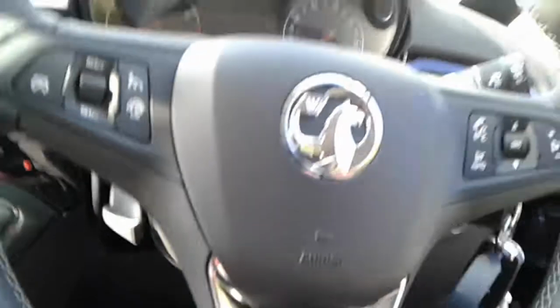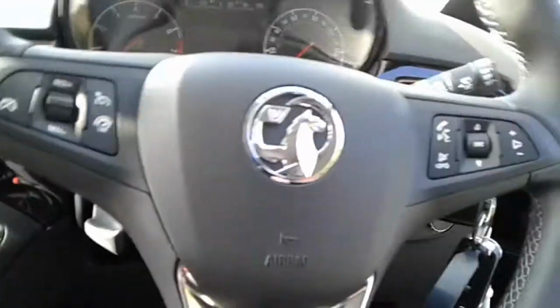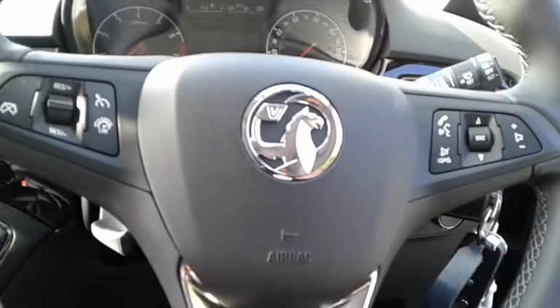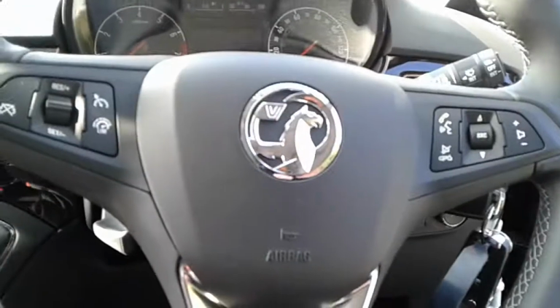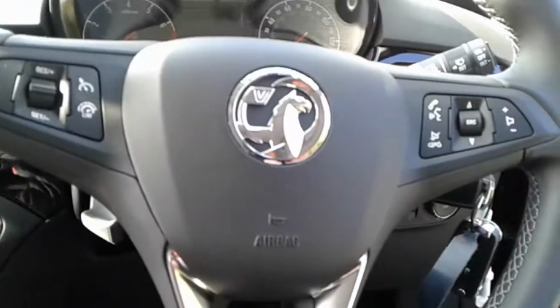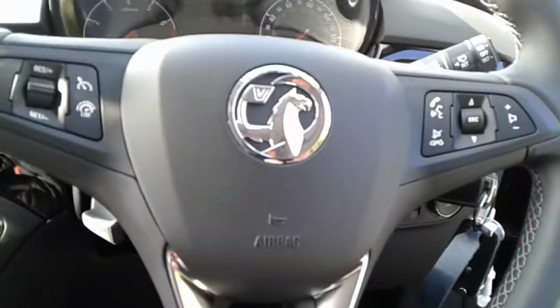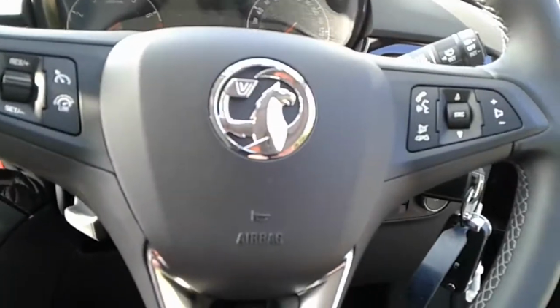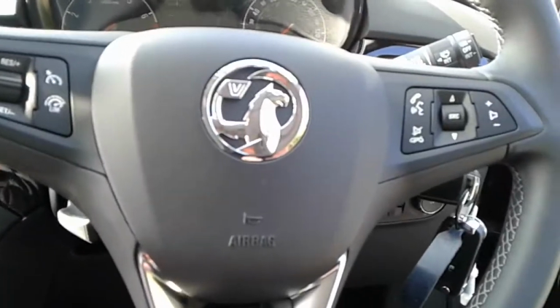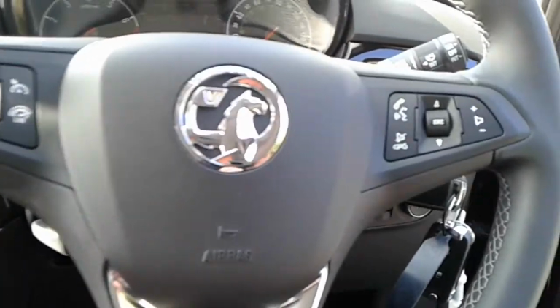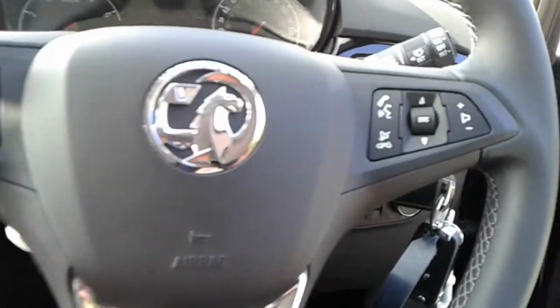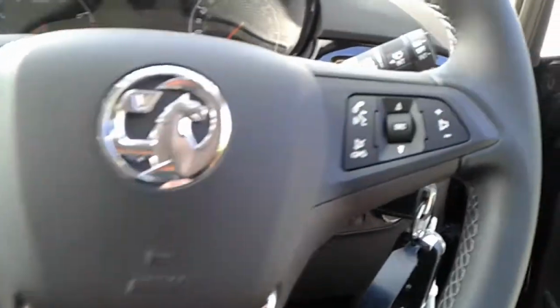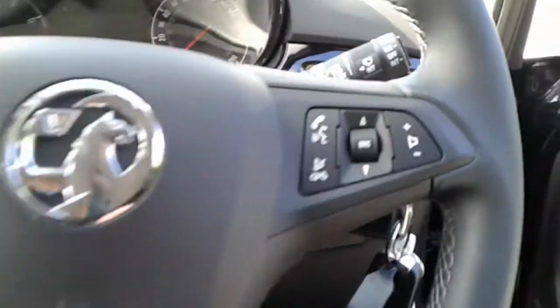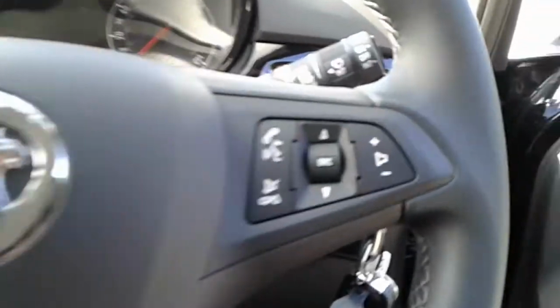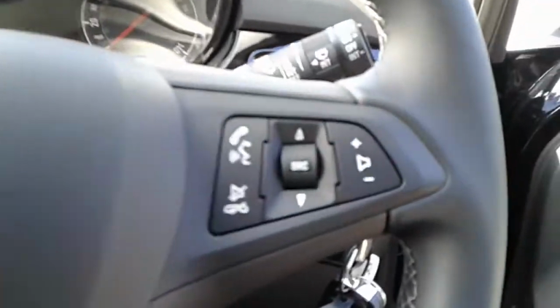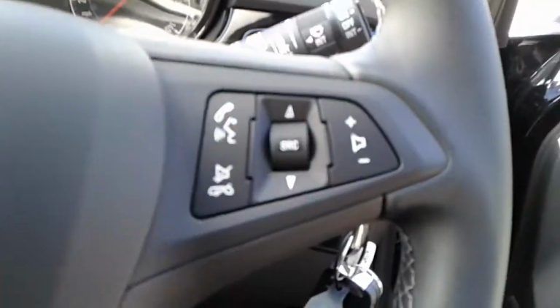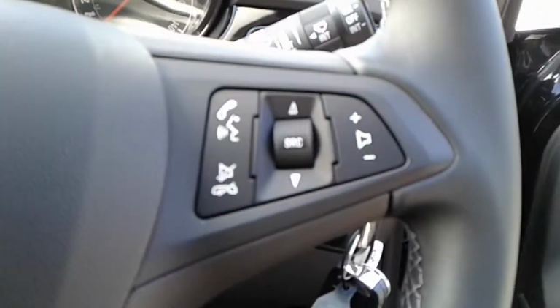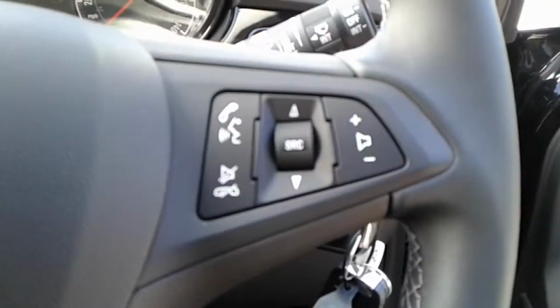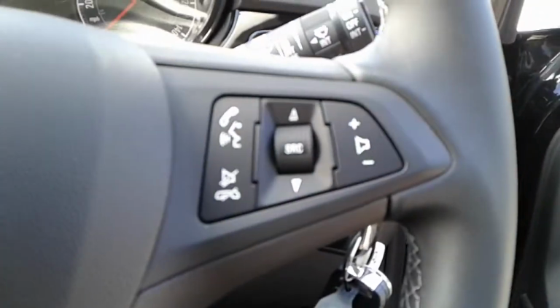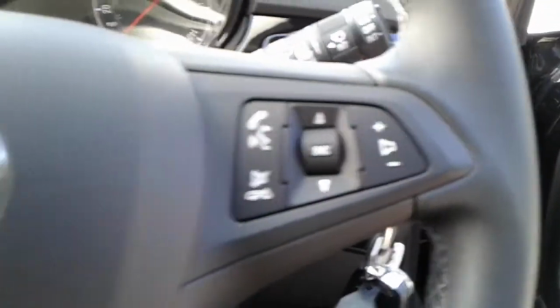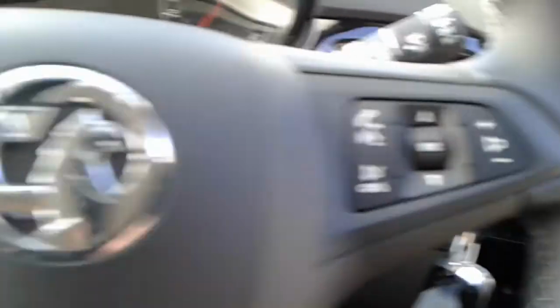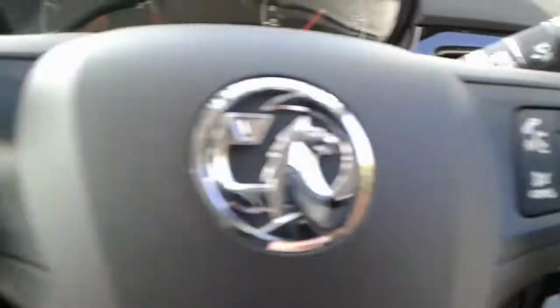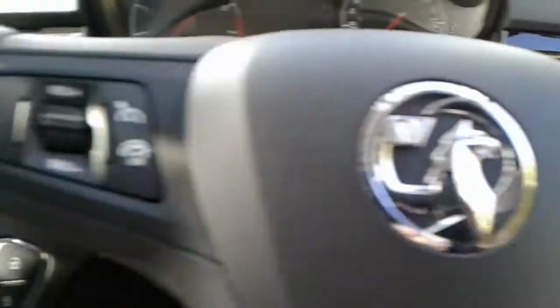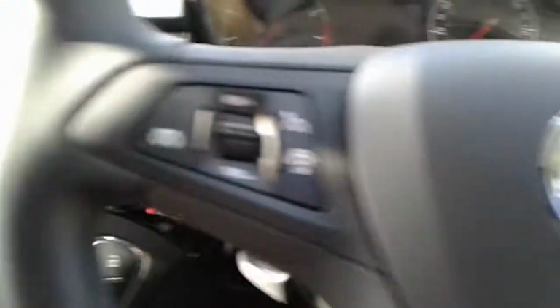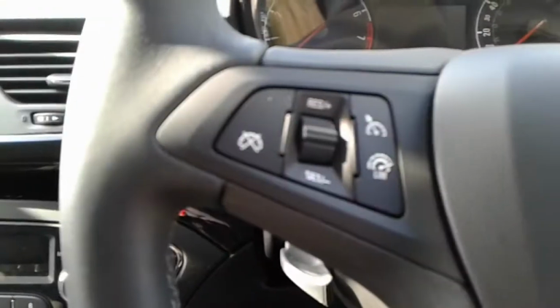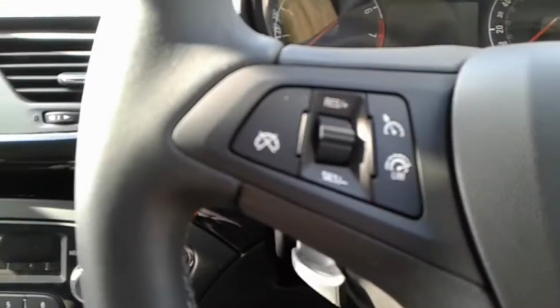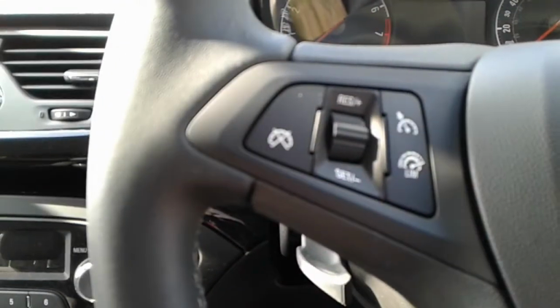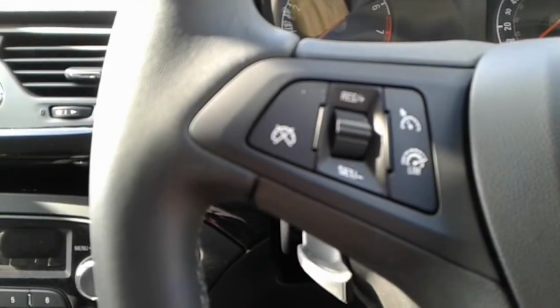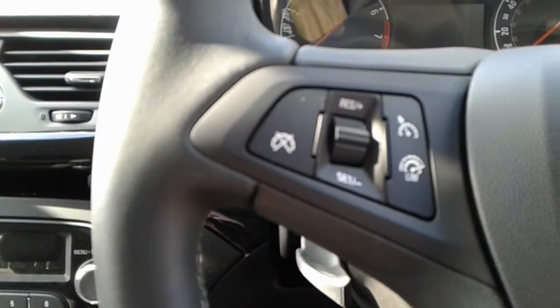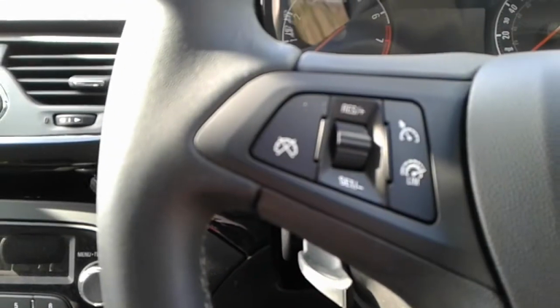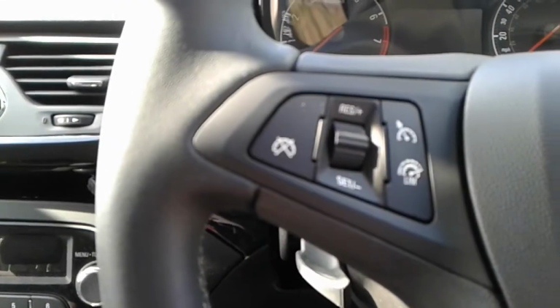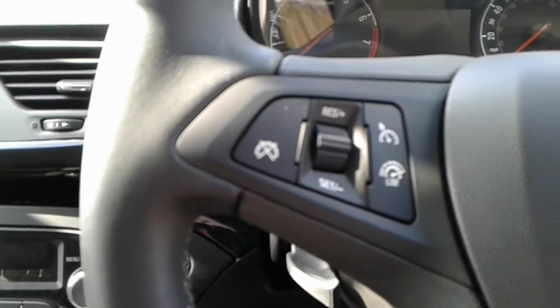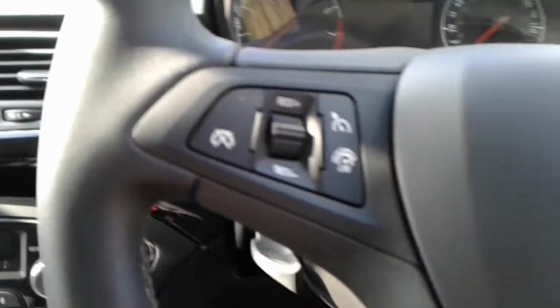We do have steering wheel controls for telephone, radio, cruise control and speed limiter.